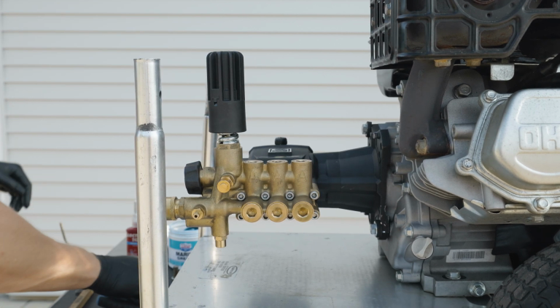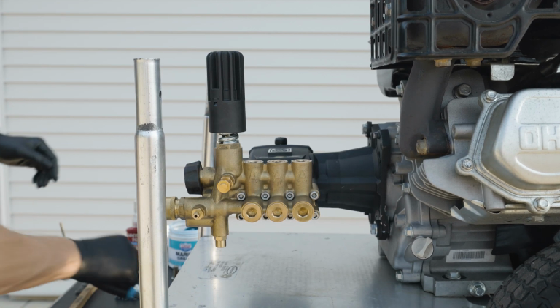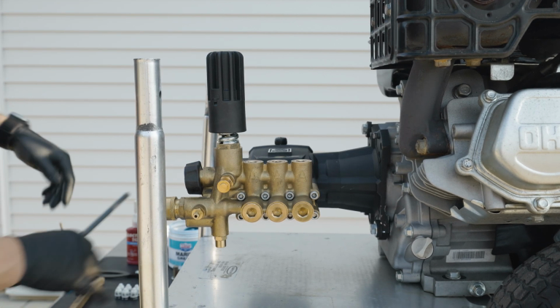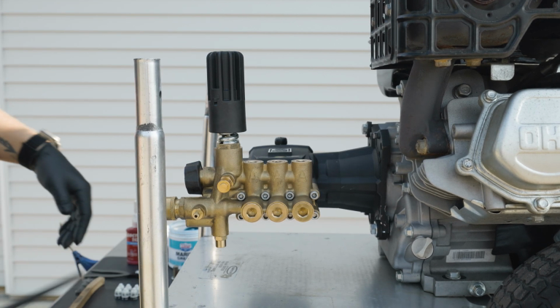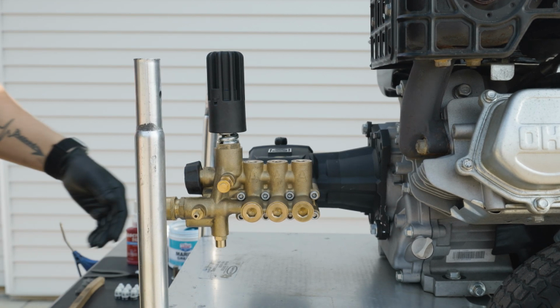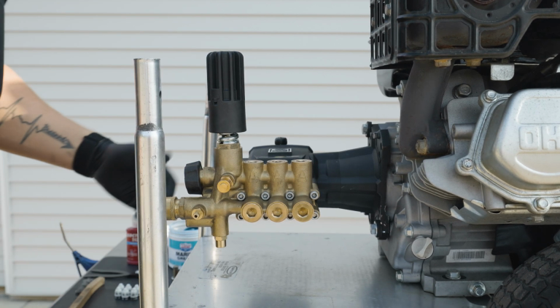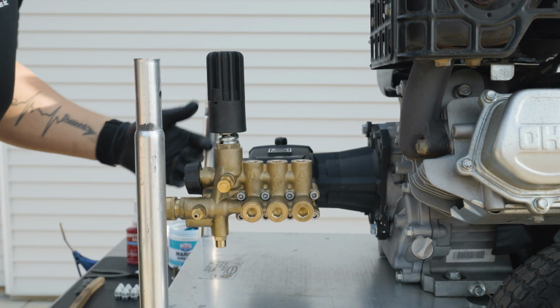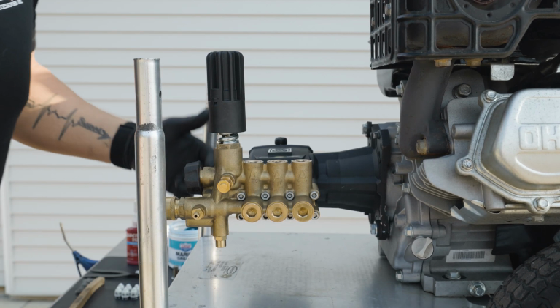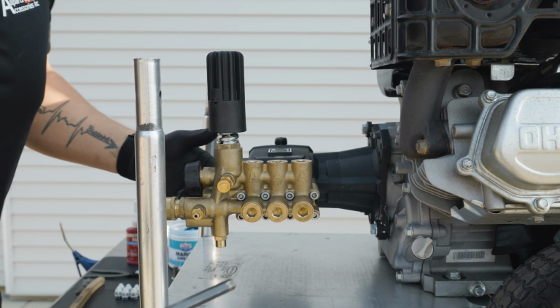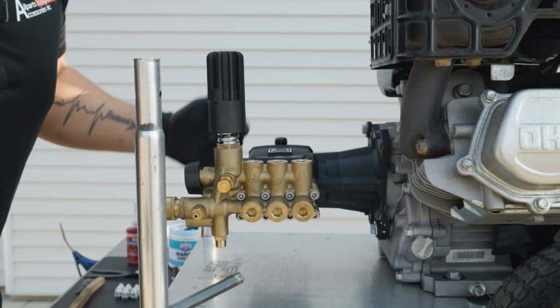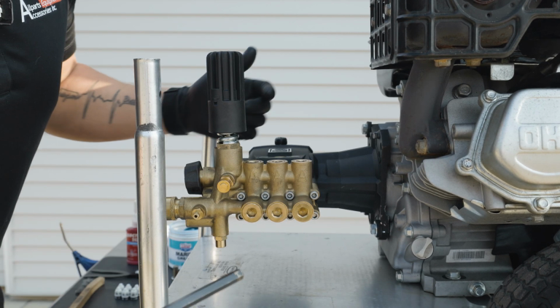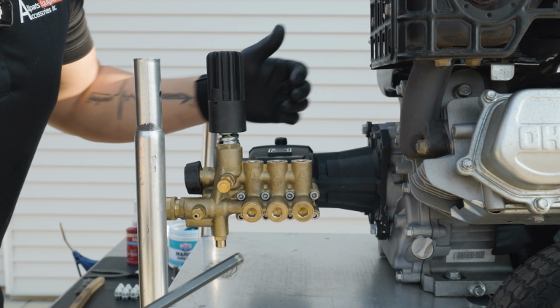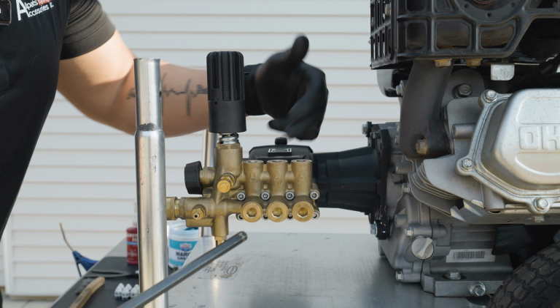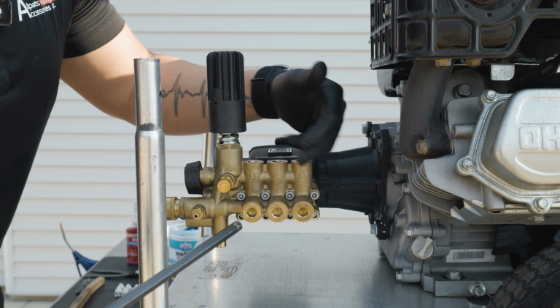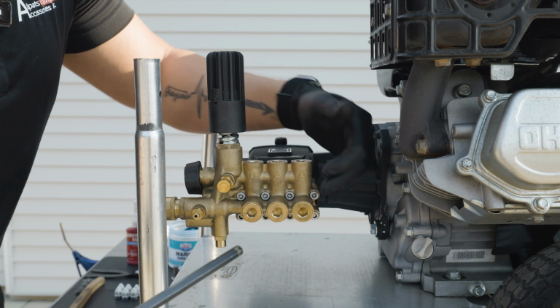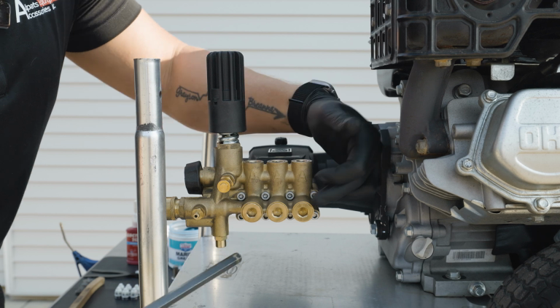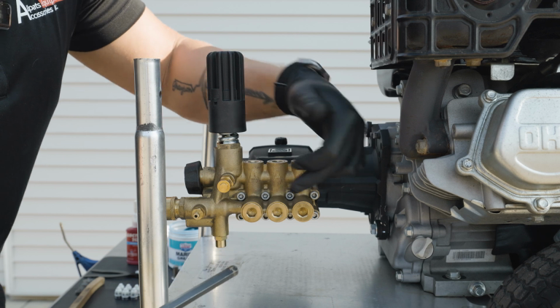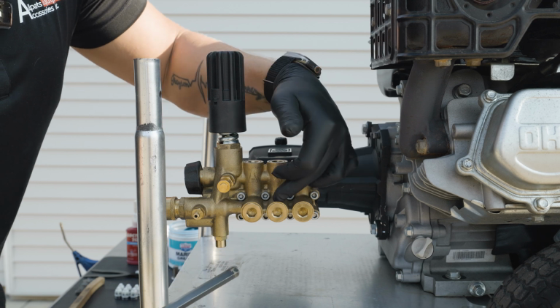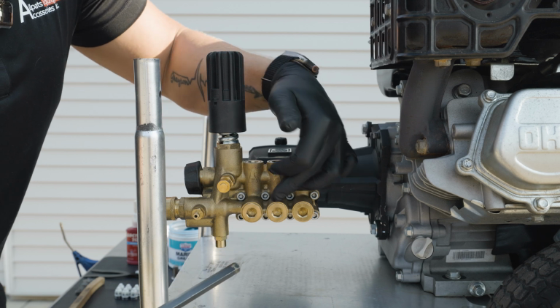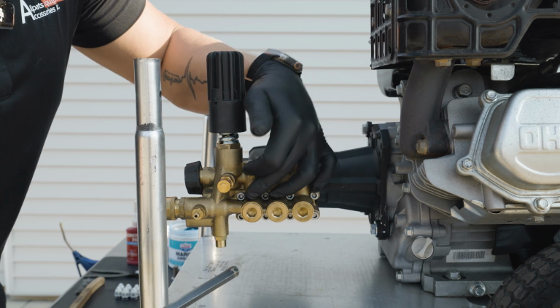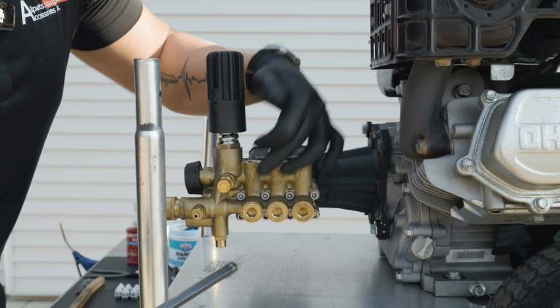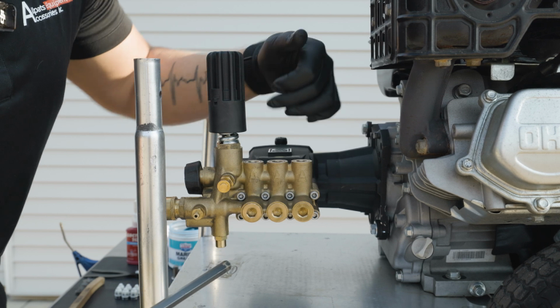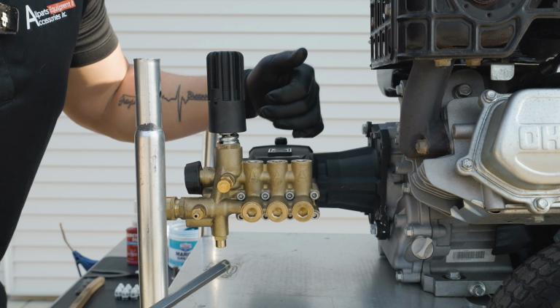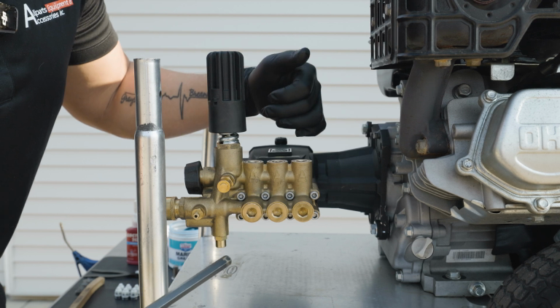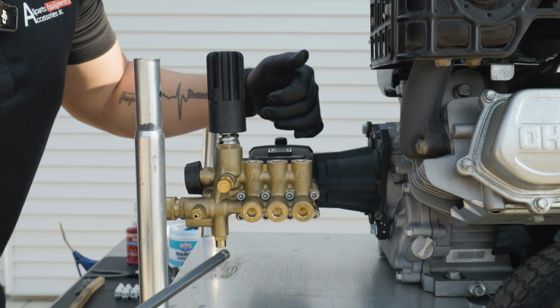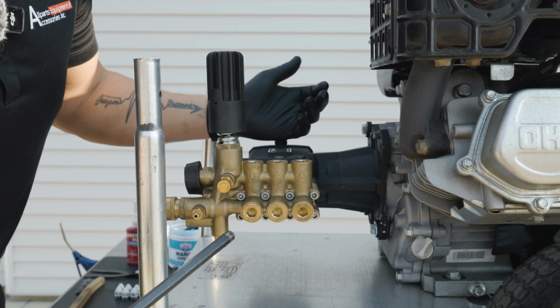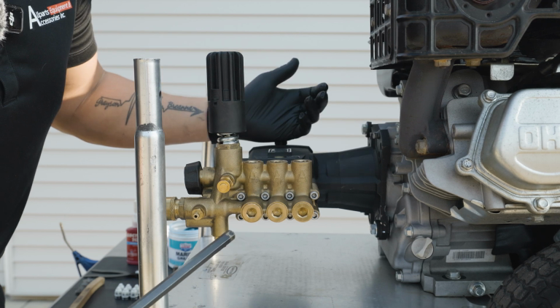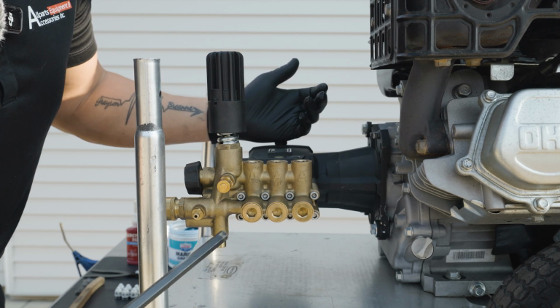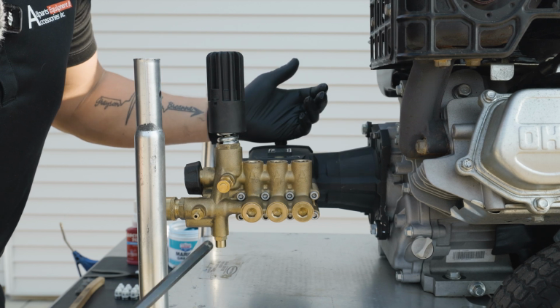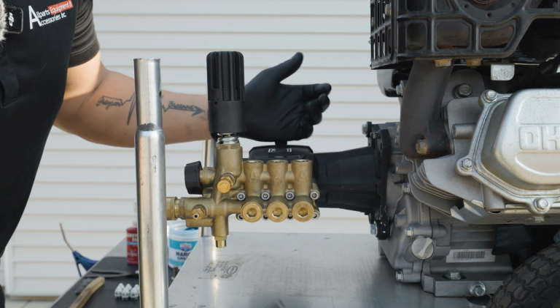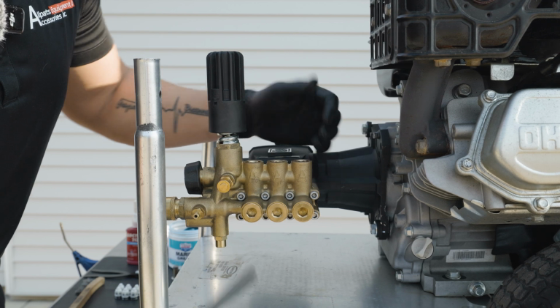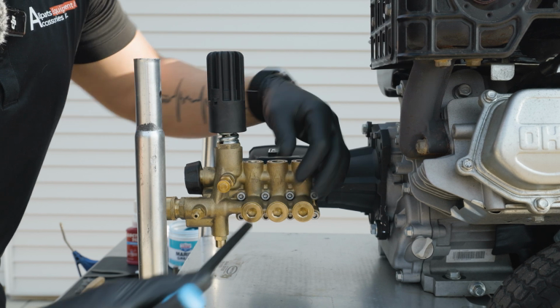Then we're going to use a 10 millimeter T-bar to remove the caps and get access to our valves.